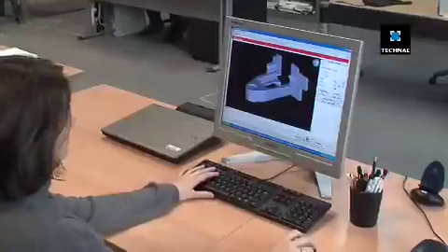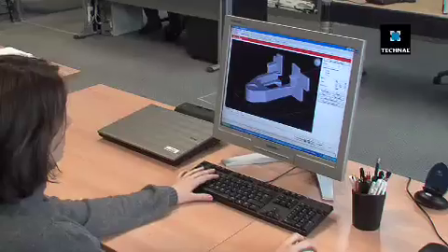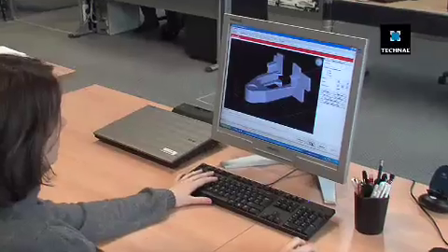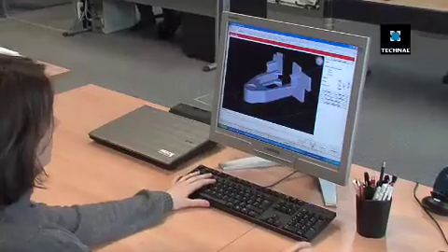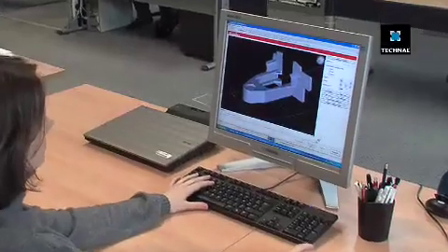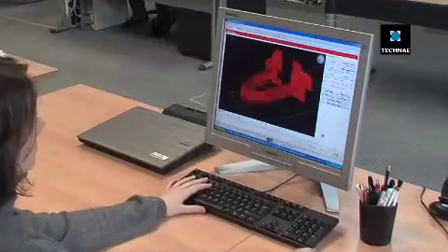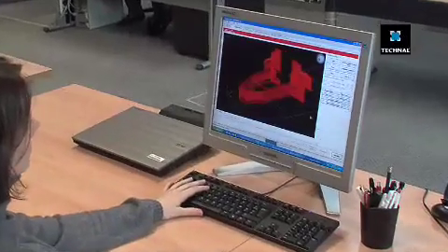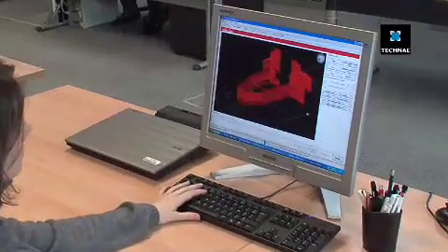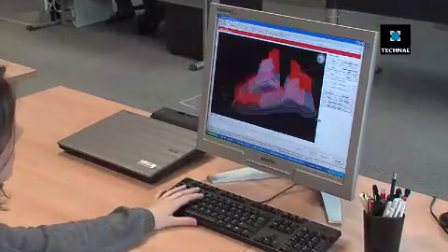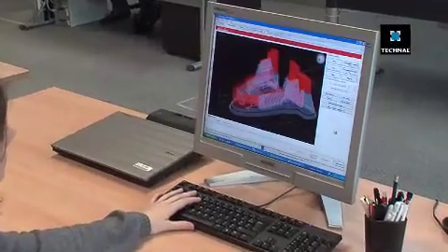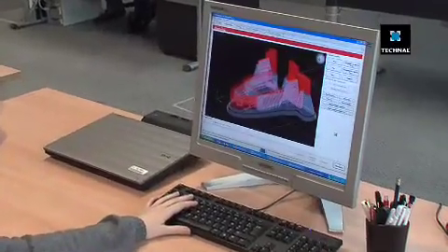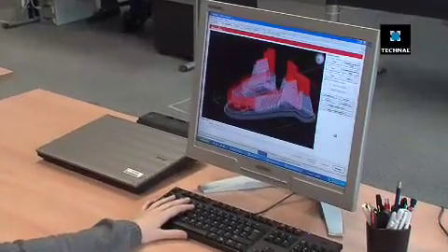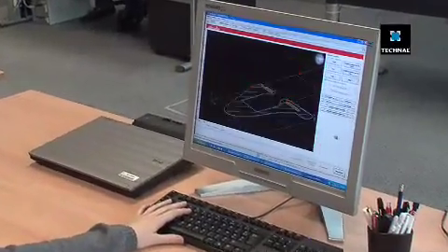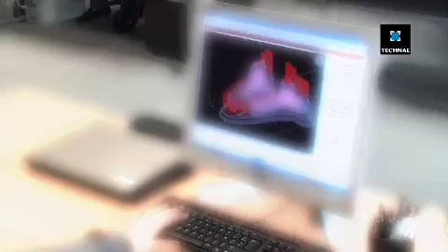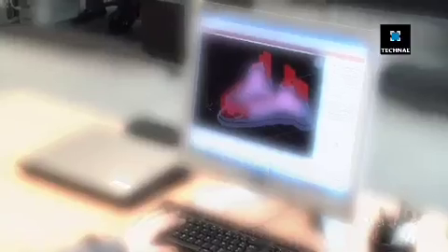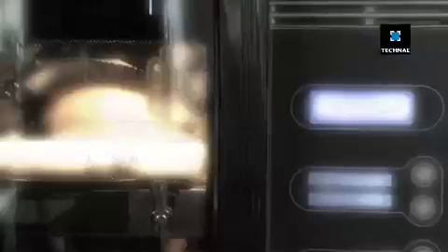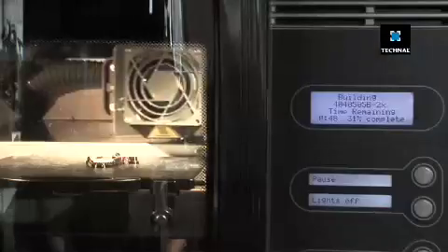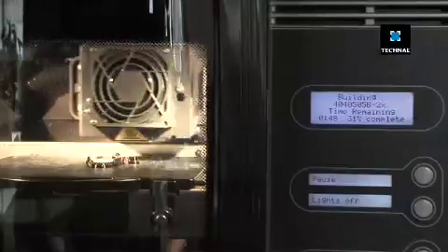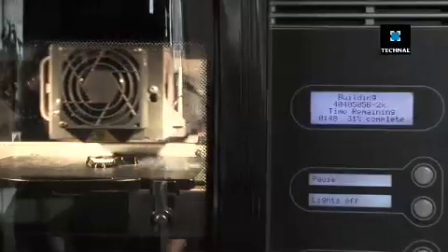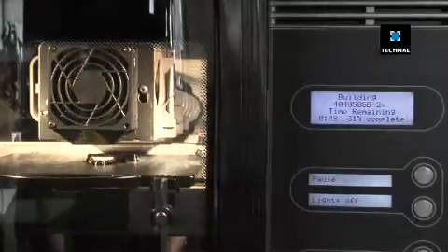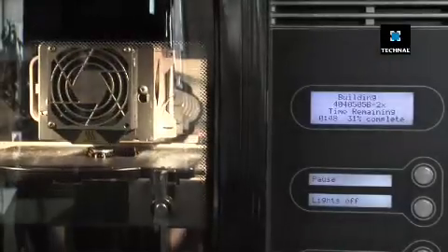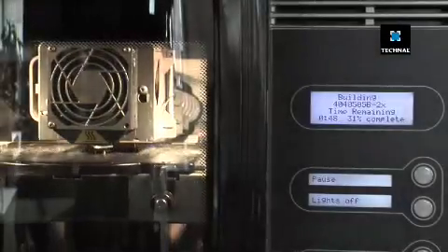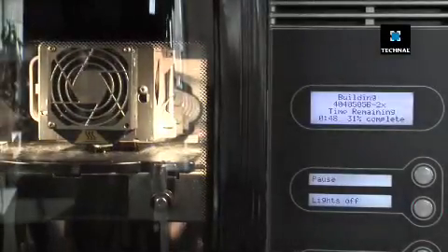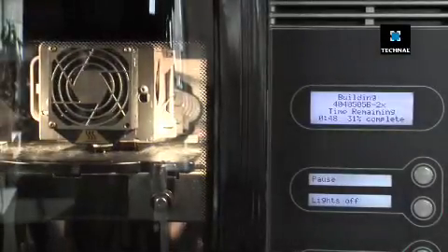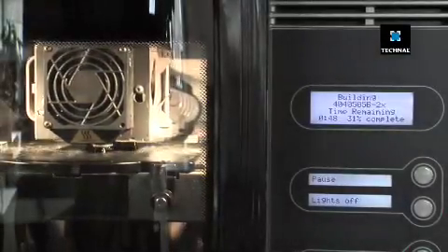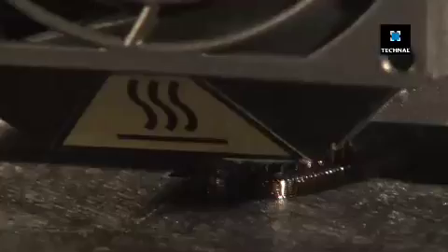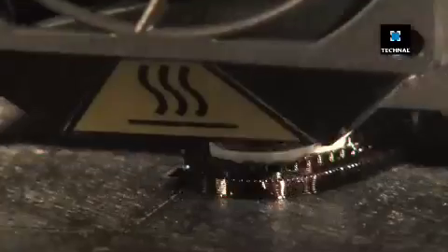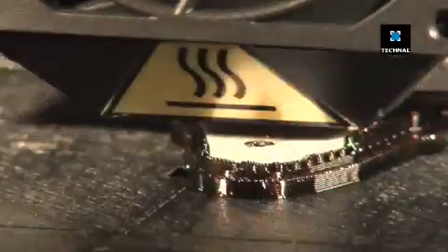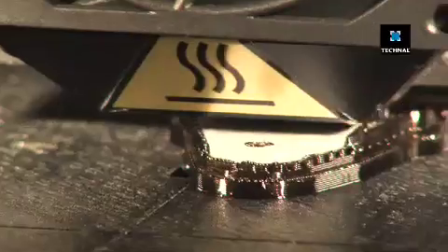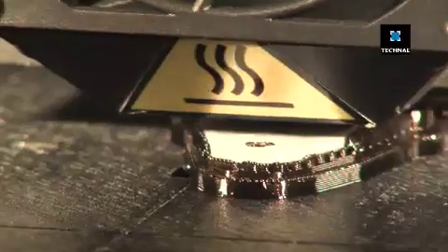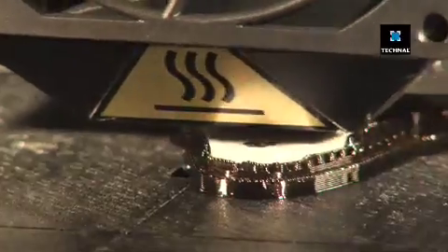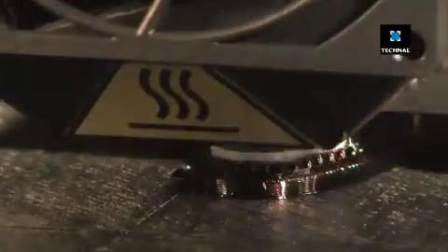In the pre-study phase, concepts can be tested by using resin prototypes created by this 3D printer.